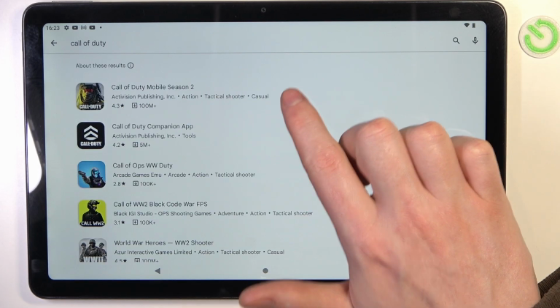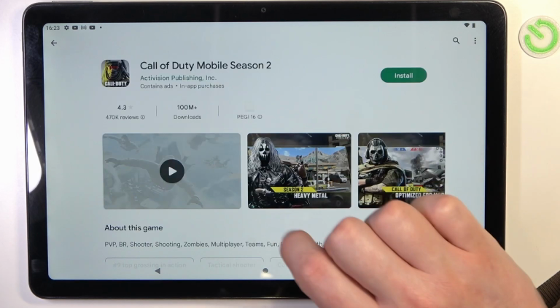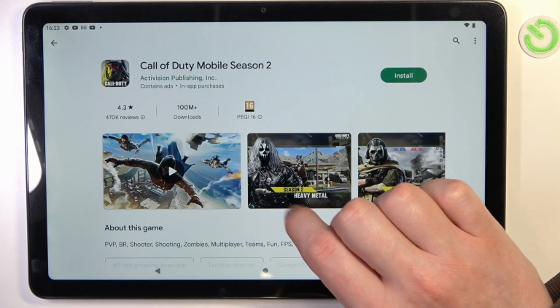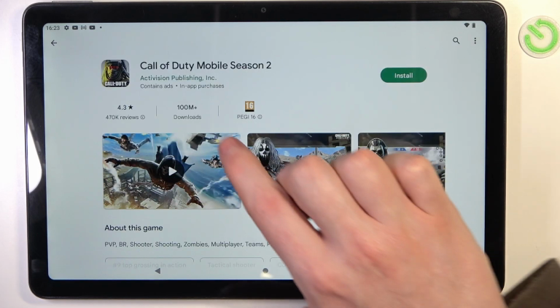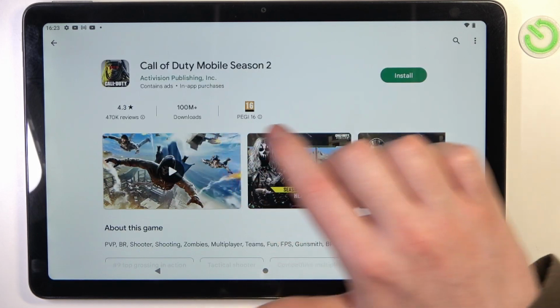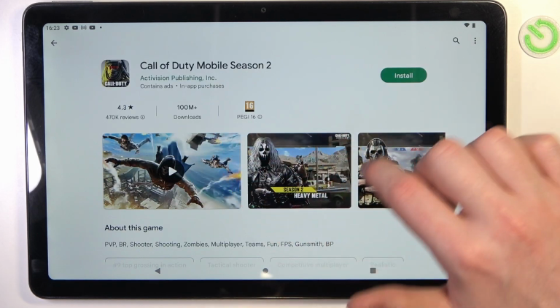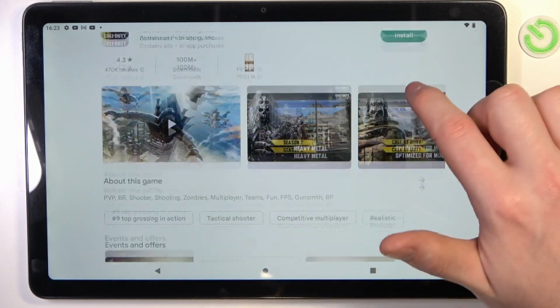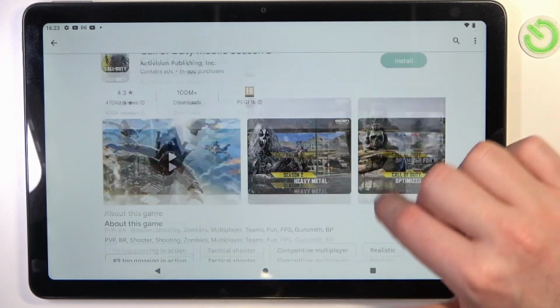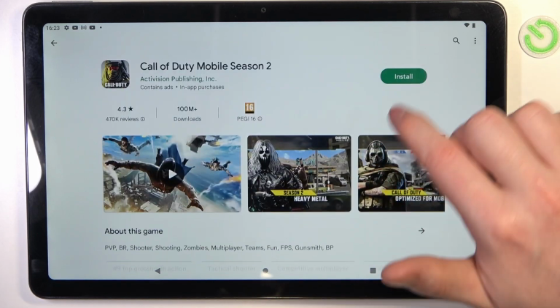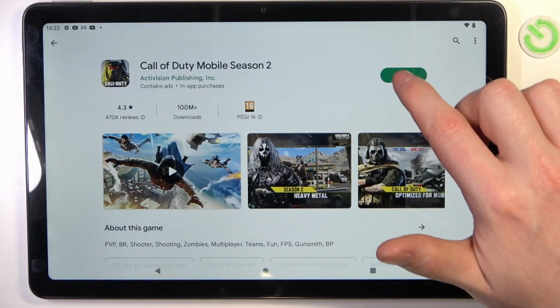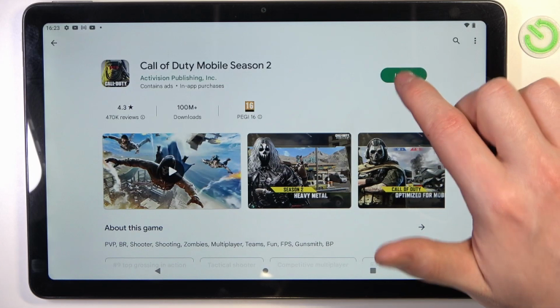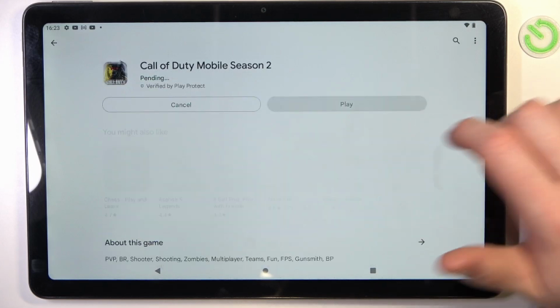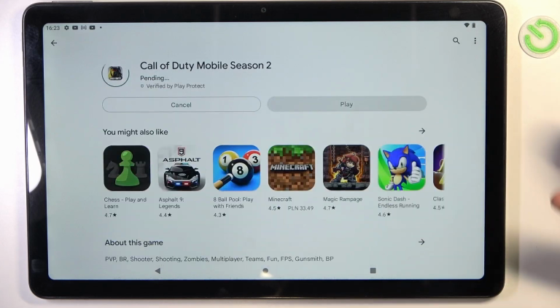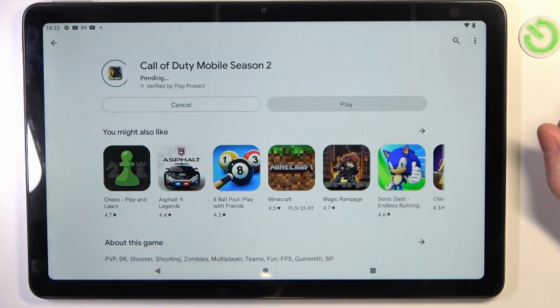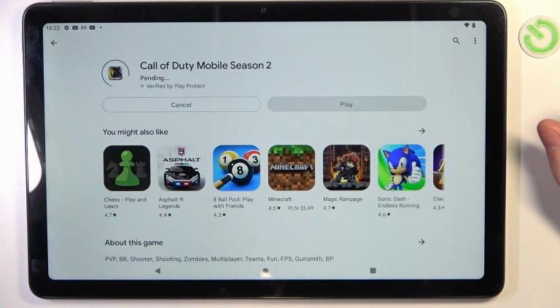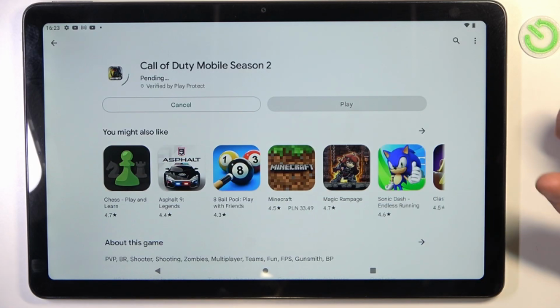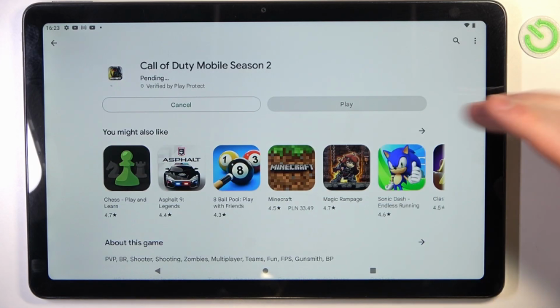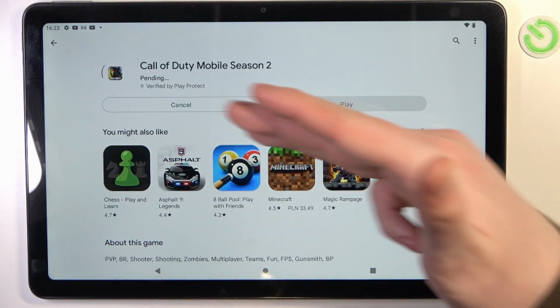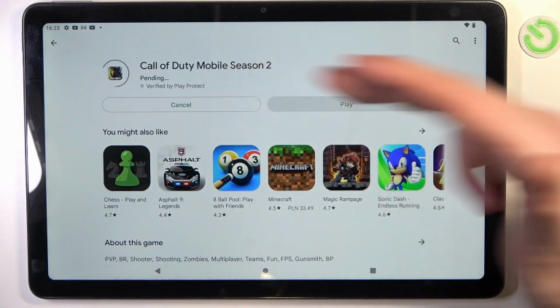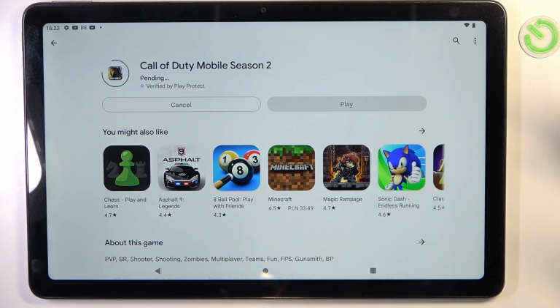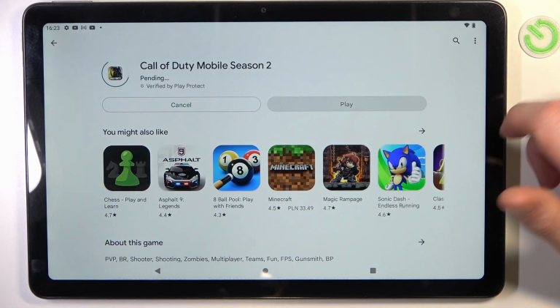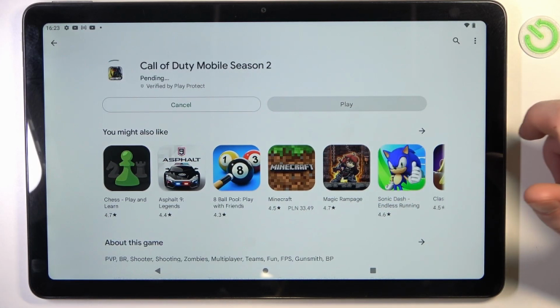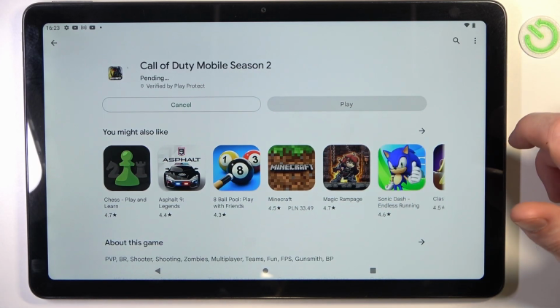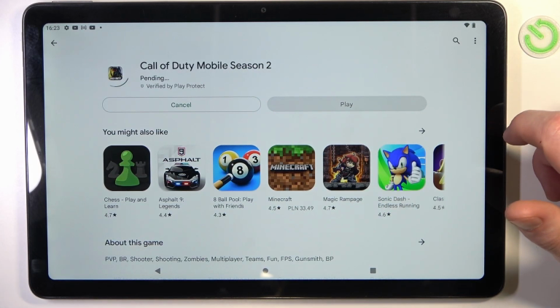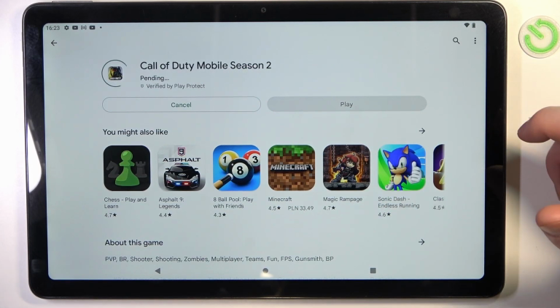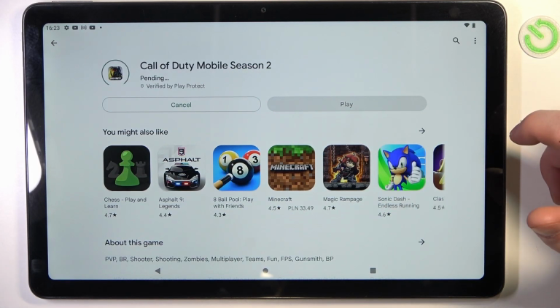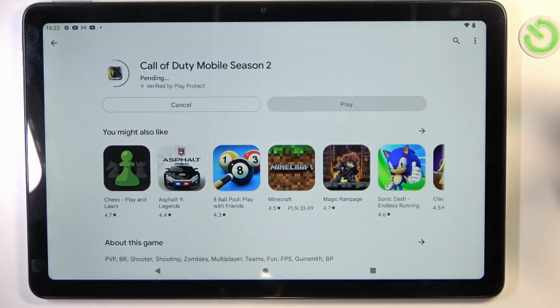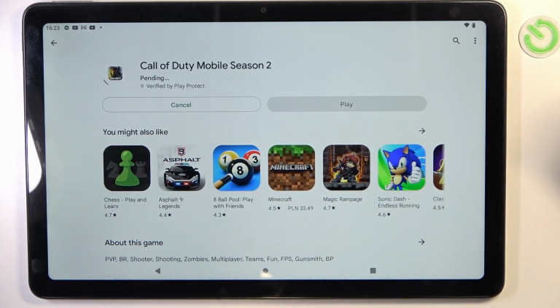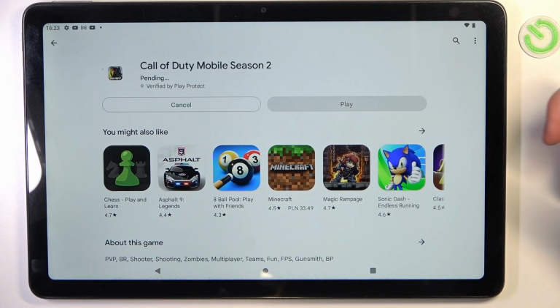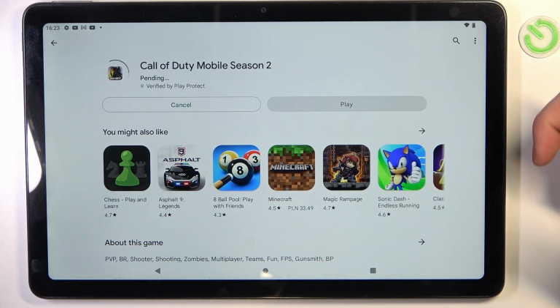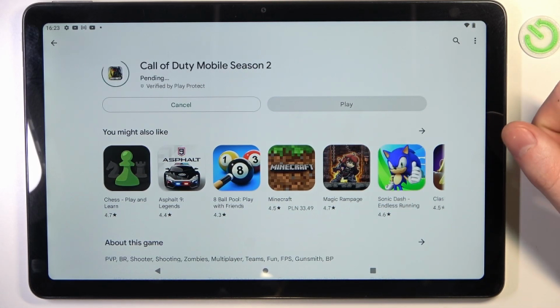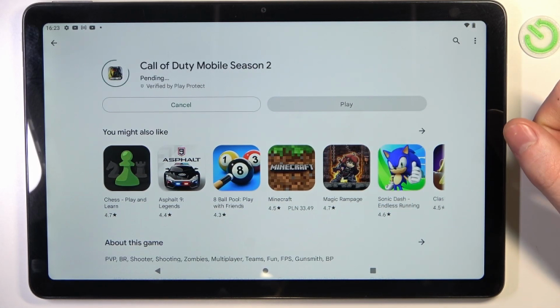Select it and click on Install. It changes into the pending mode and it's stuck like that forever.